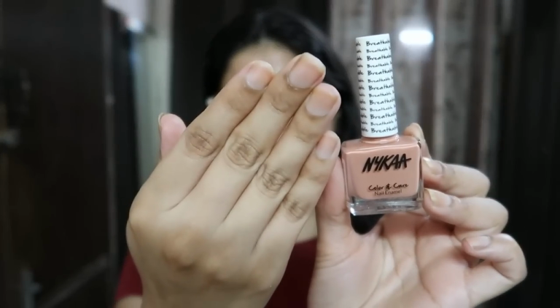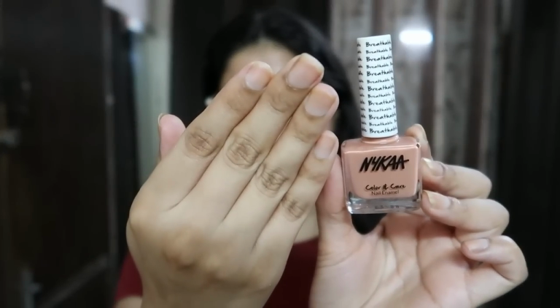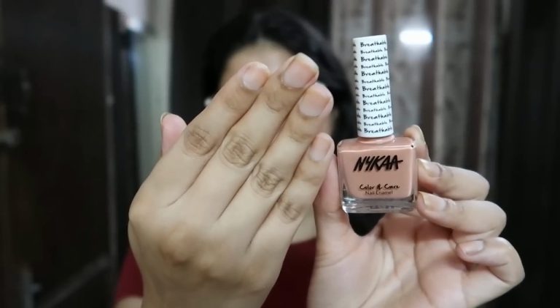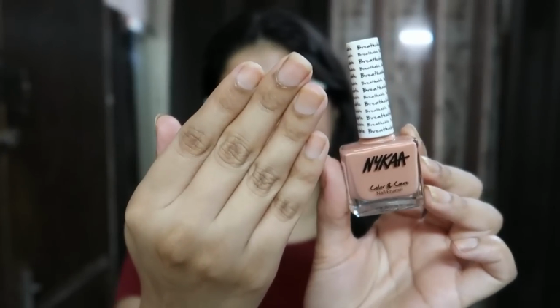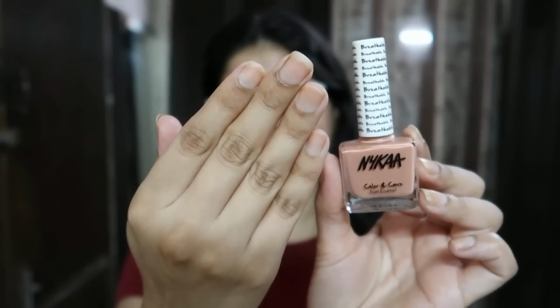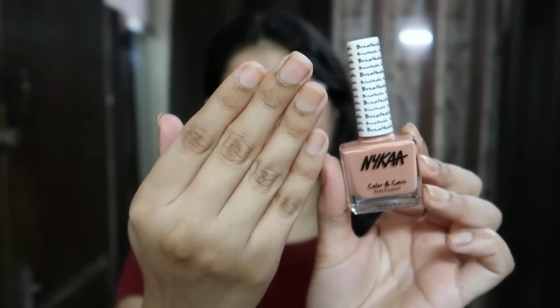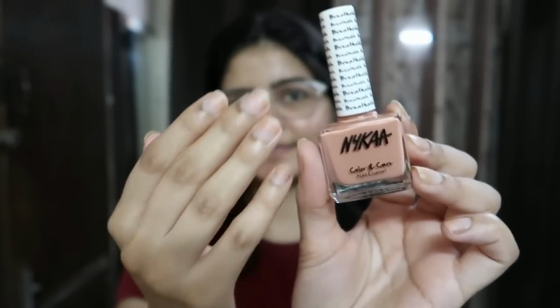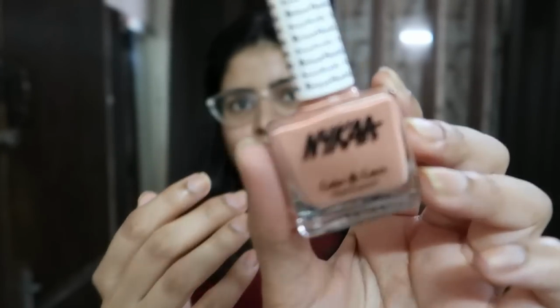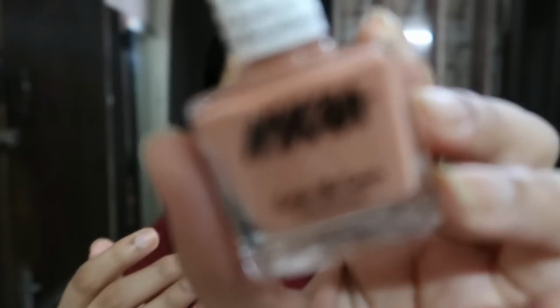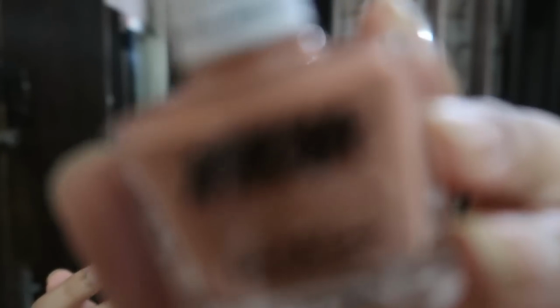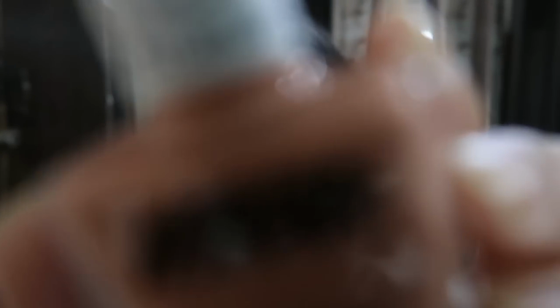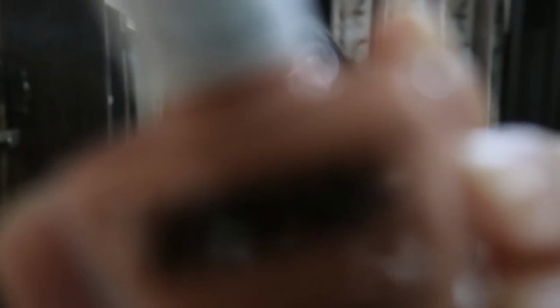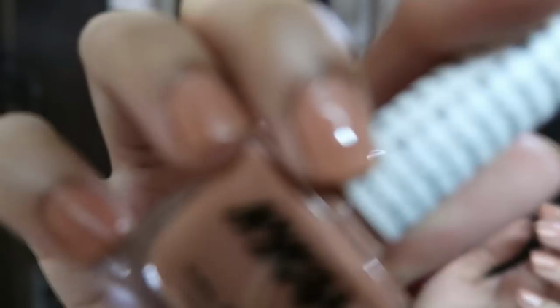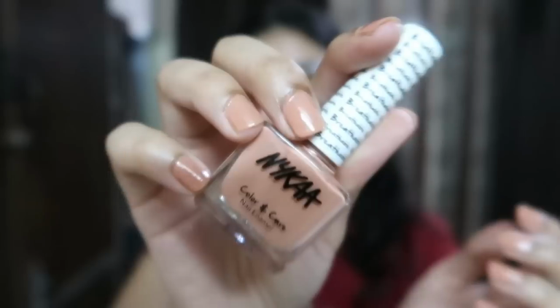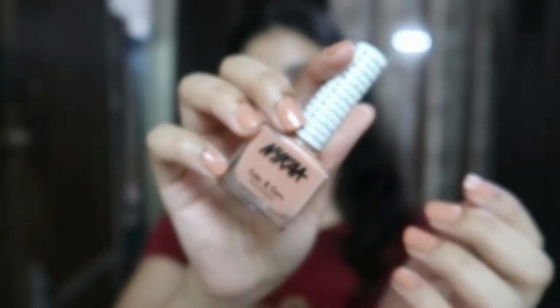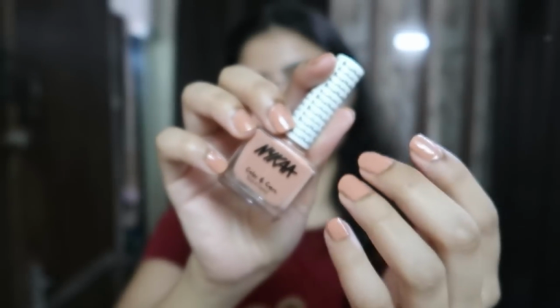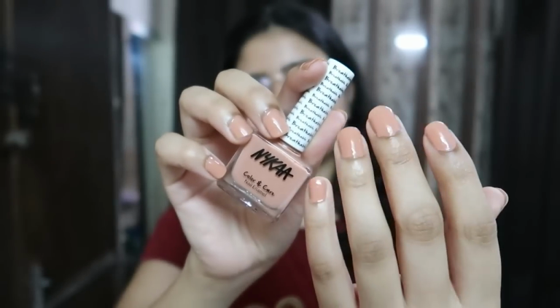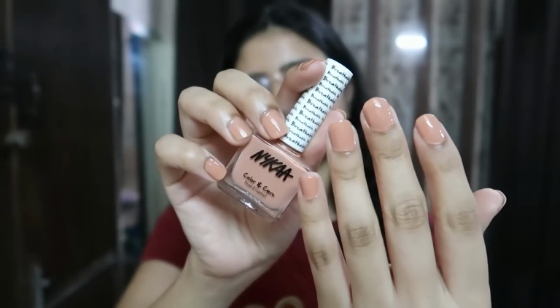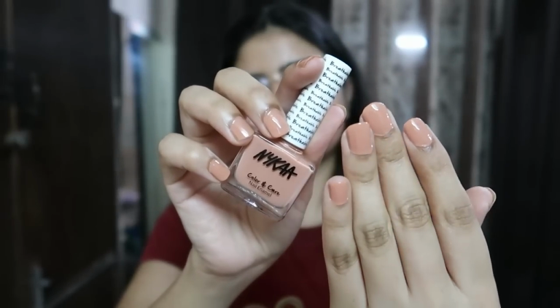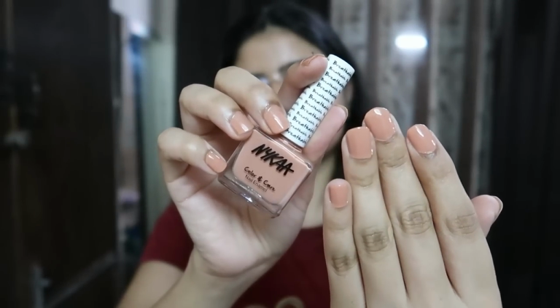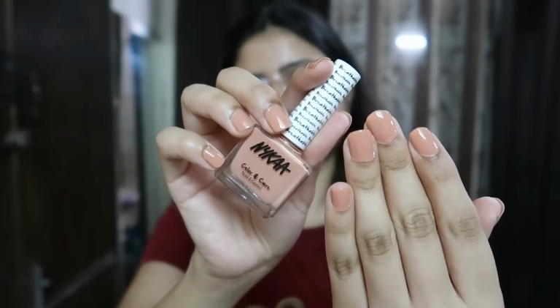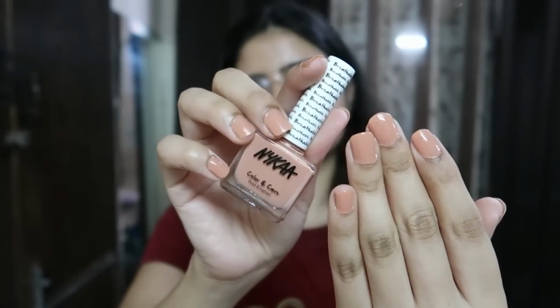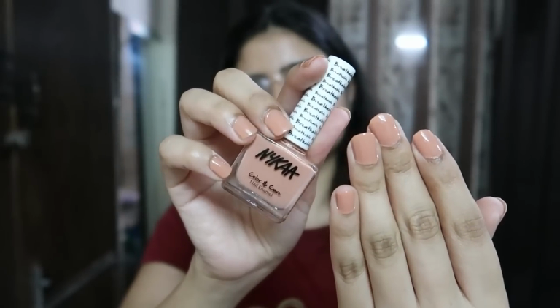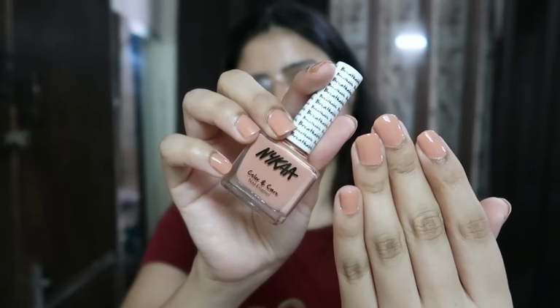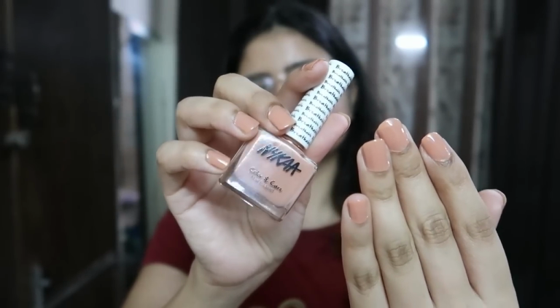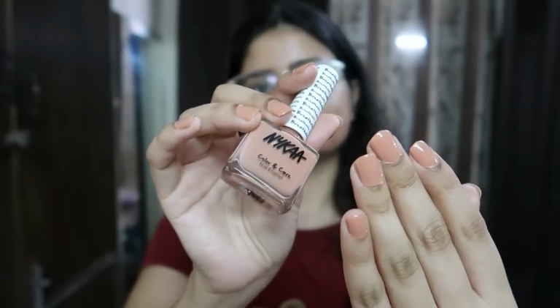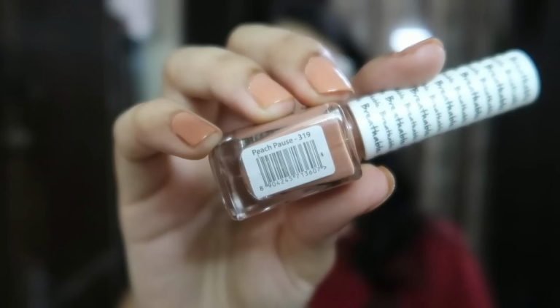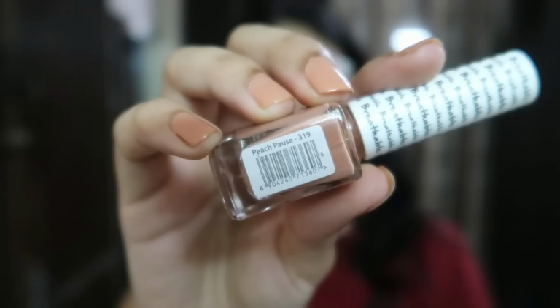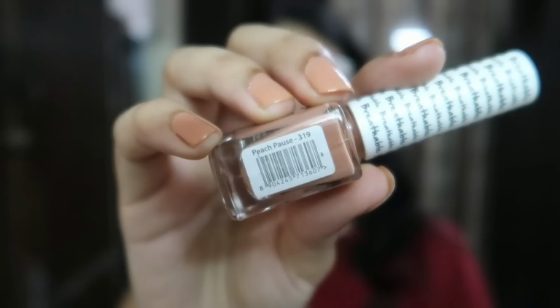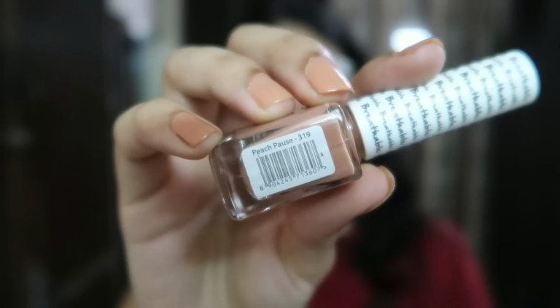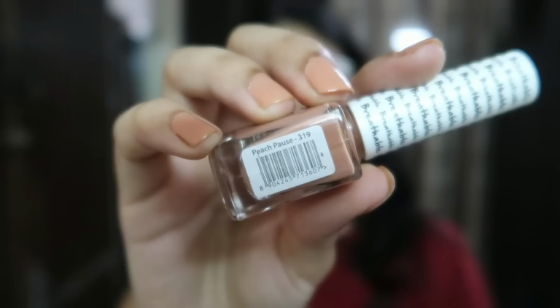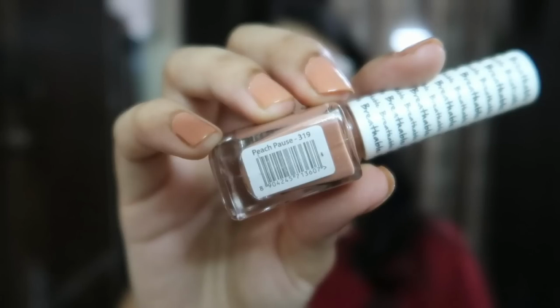Now moving on to nails — my nails were in bad shape and almost broken after the gym. So I put on nail paint, and you can see the change it makes to your hands.